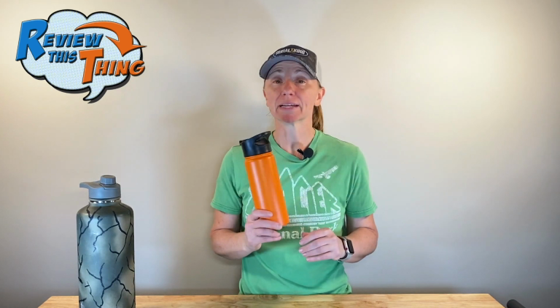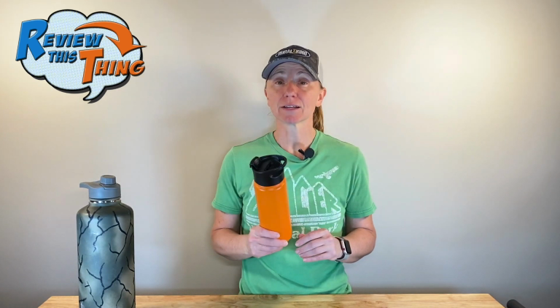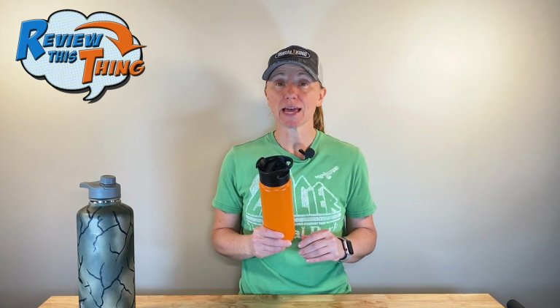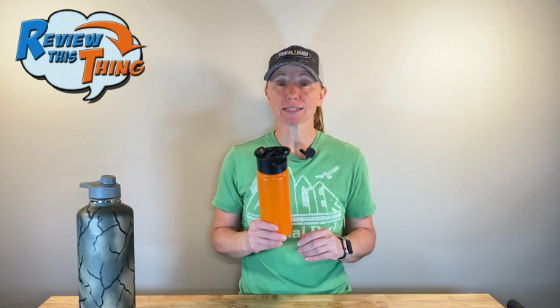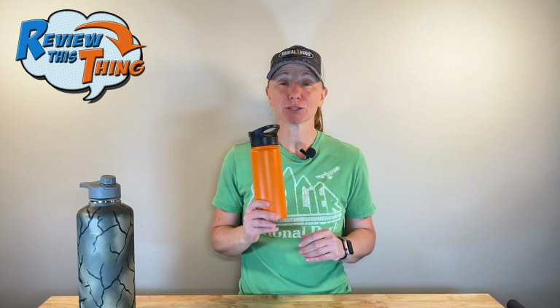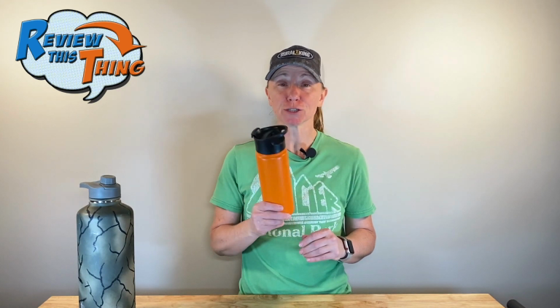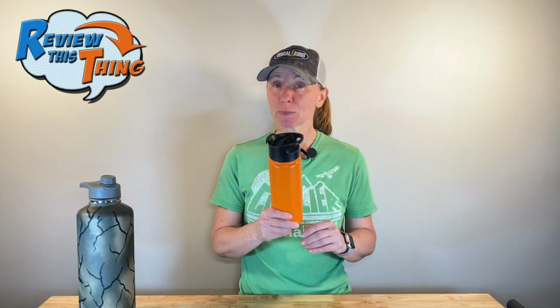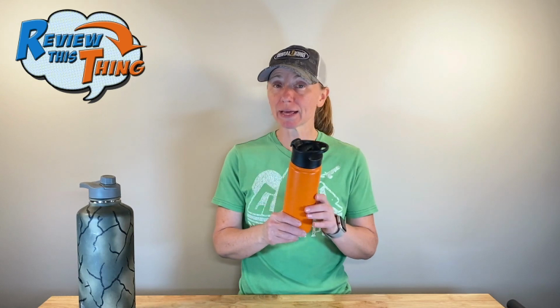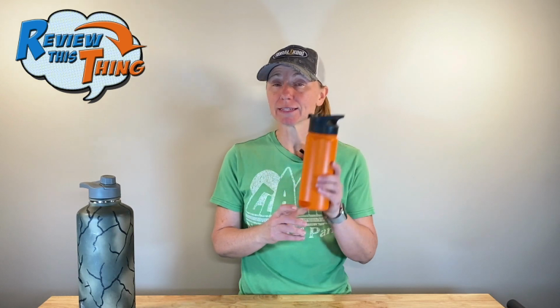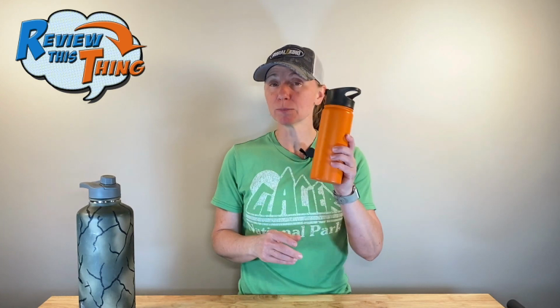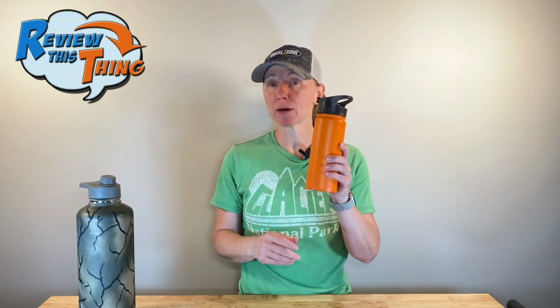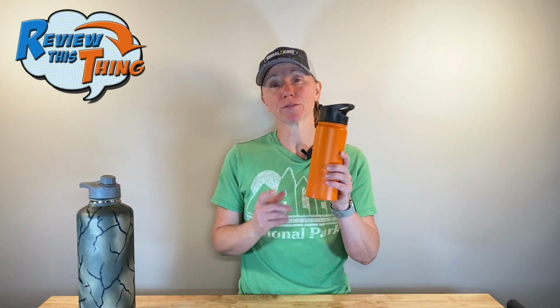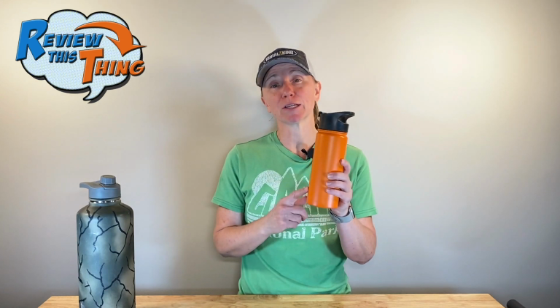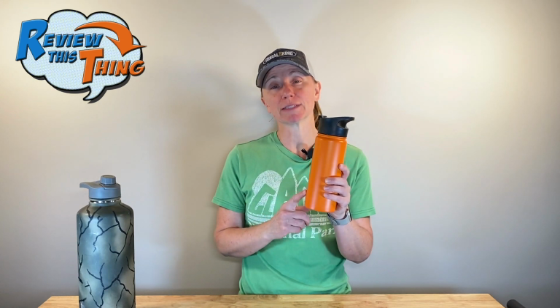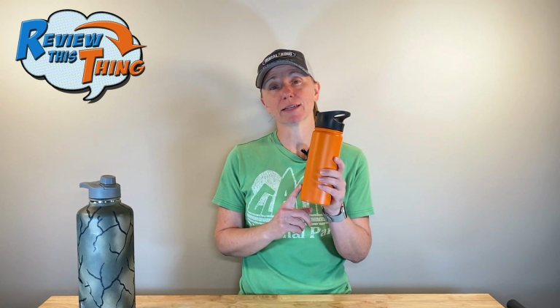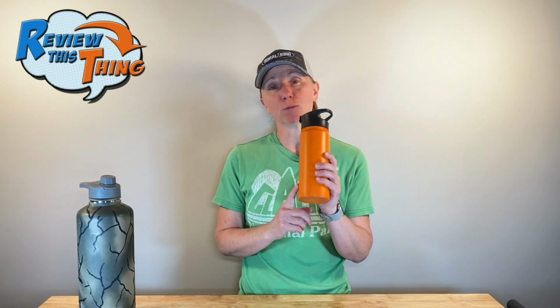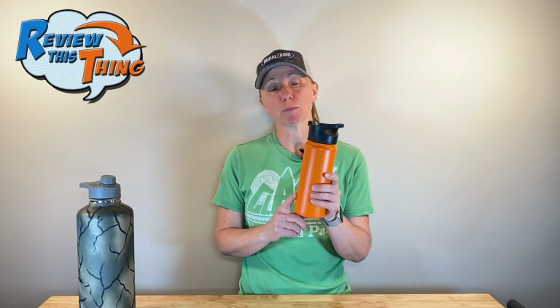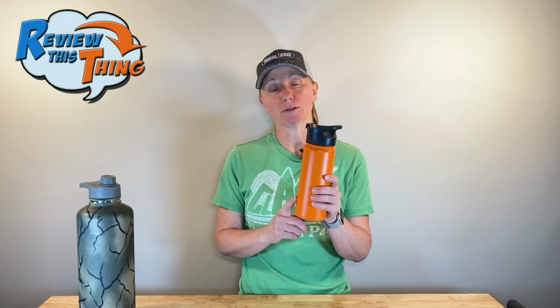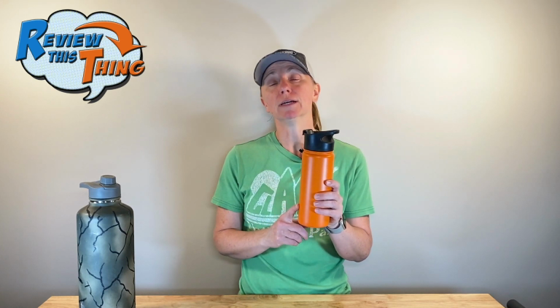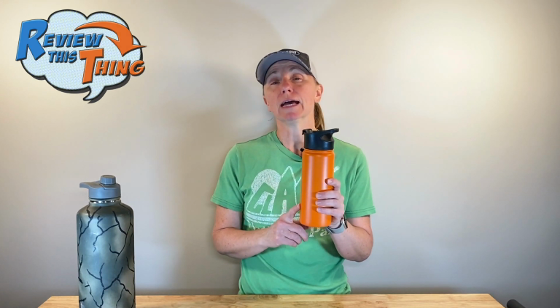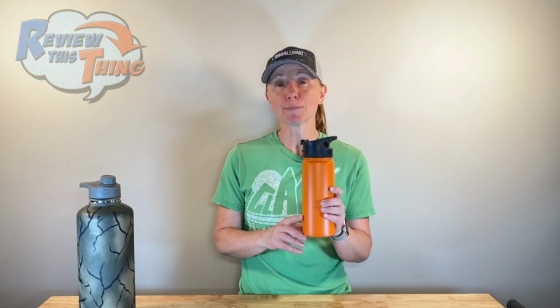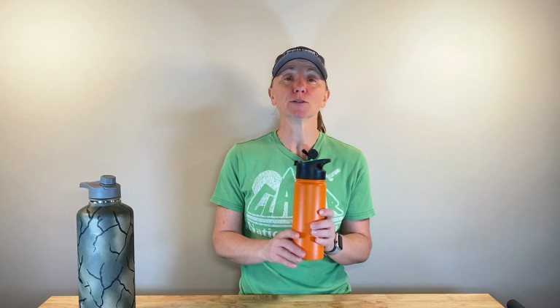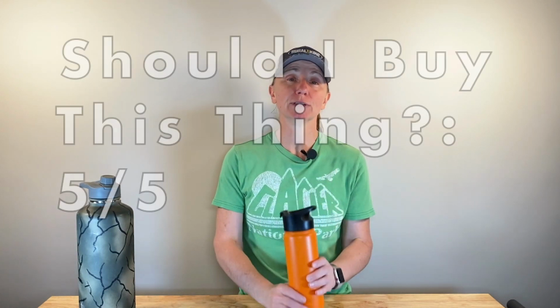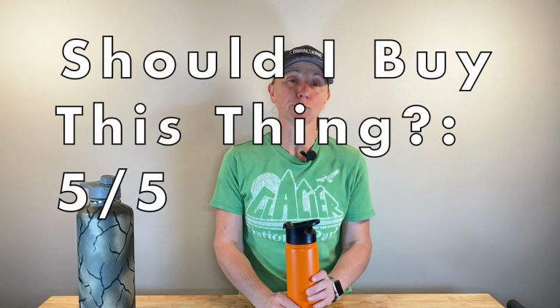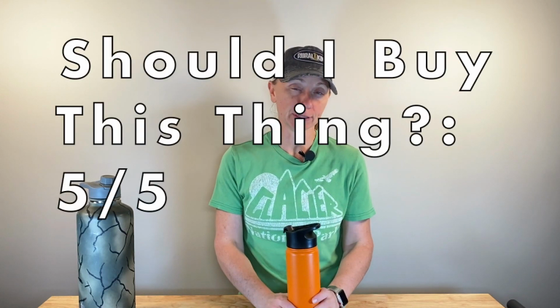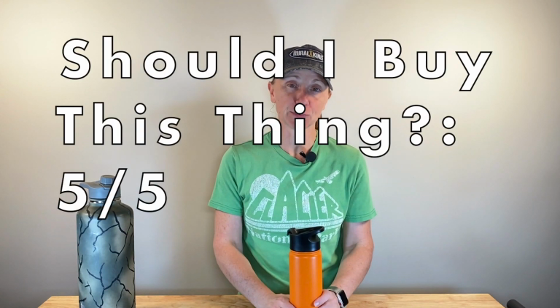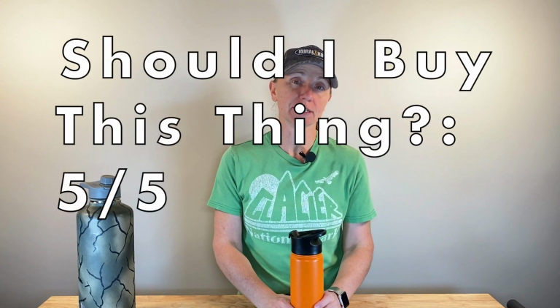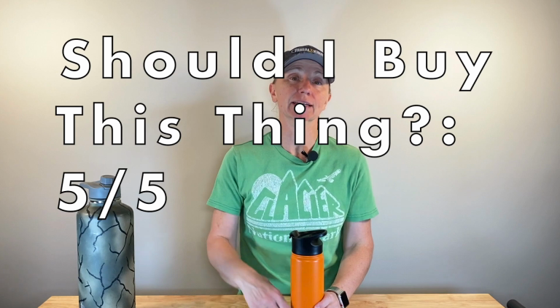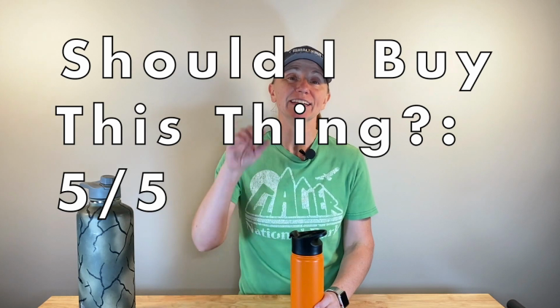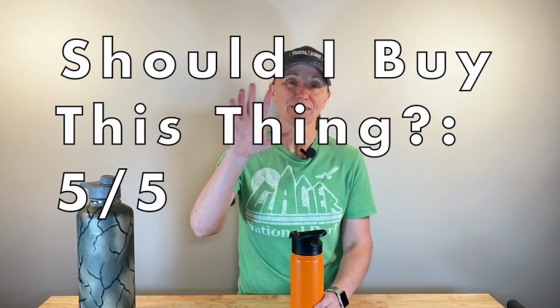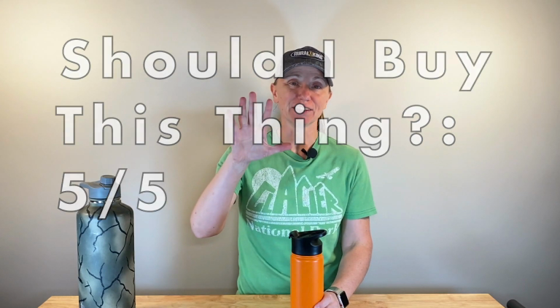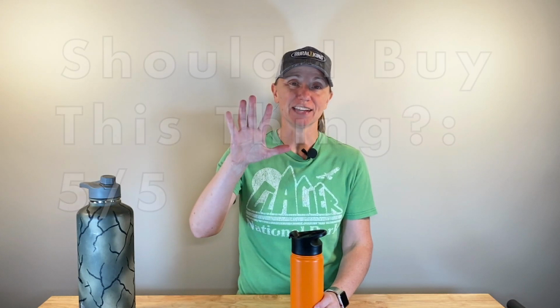Because of that, should you buy the Simple Modern Vacuum Insulated Water Bottle? Absolutely, 100%, five out of five.